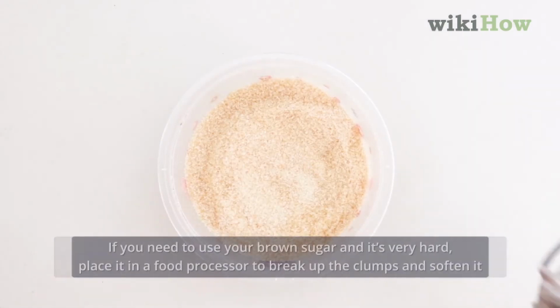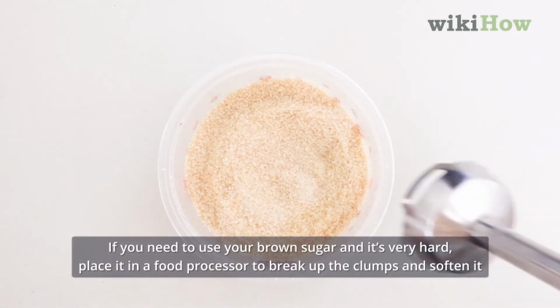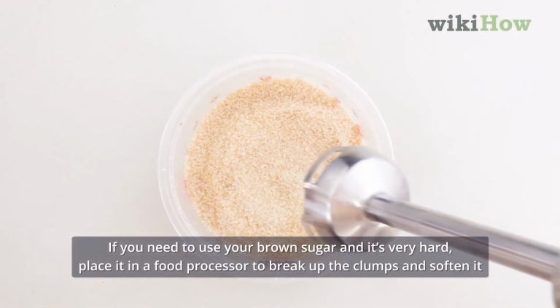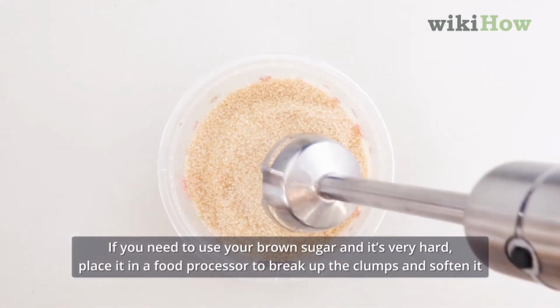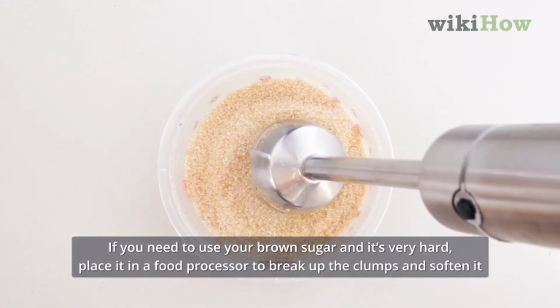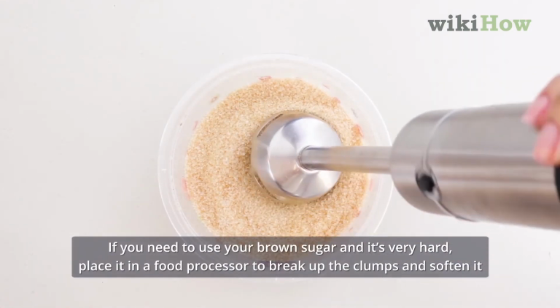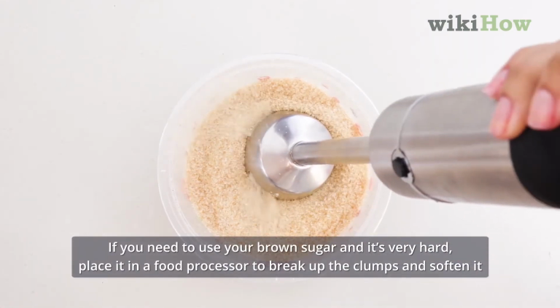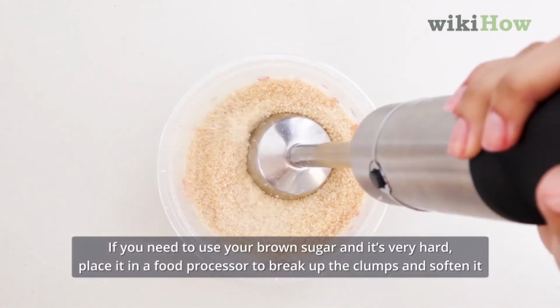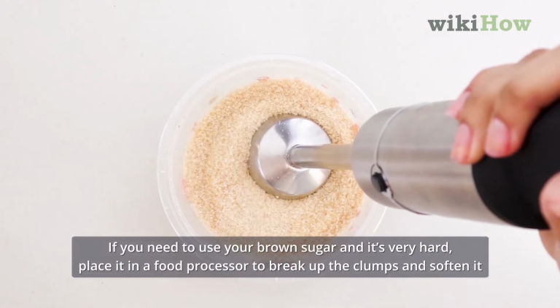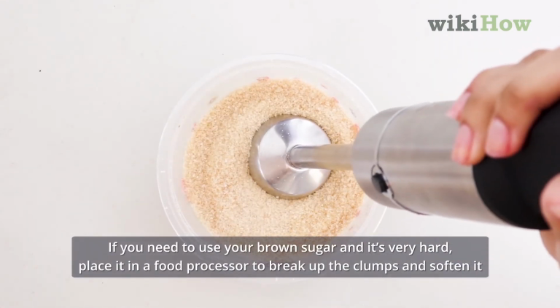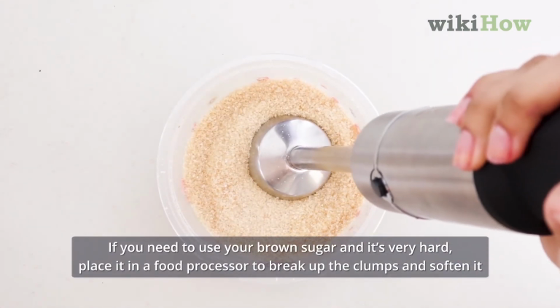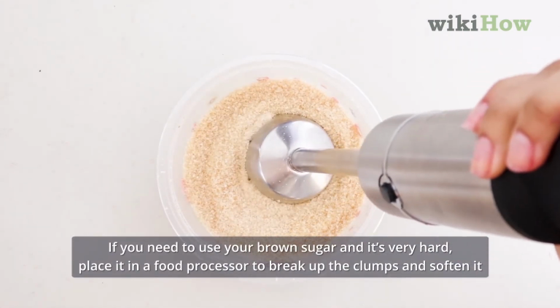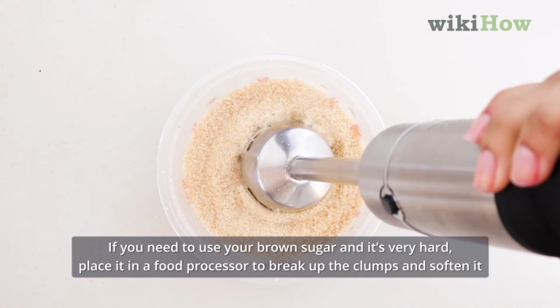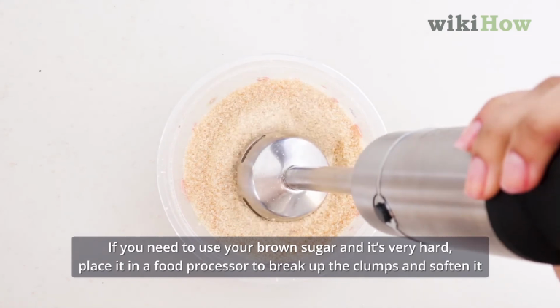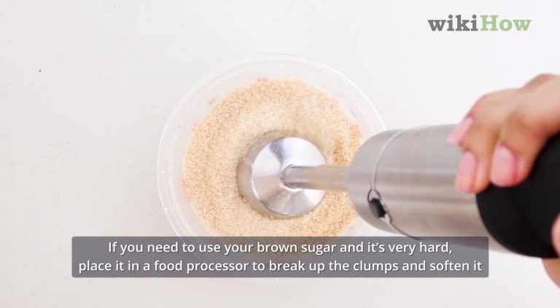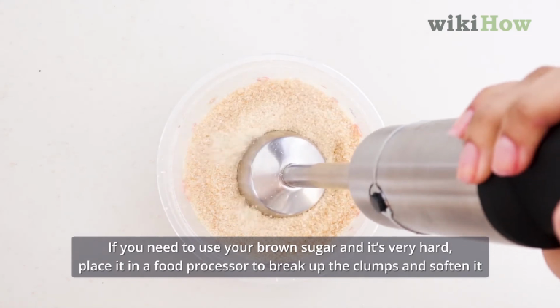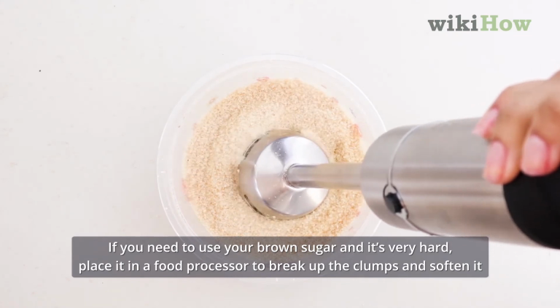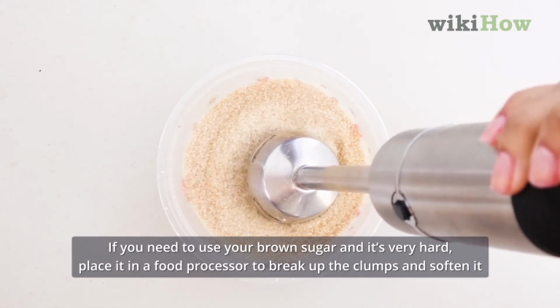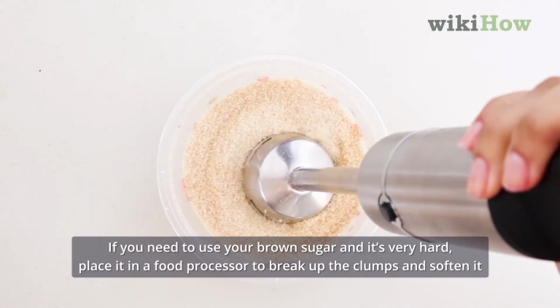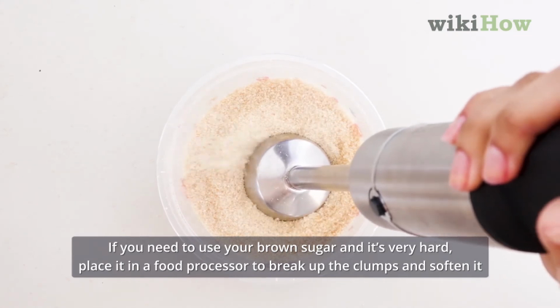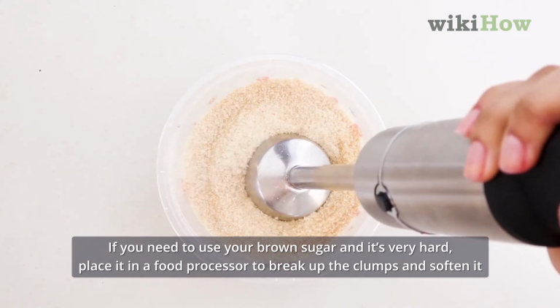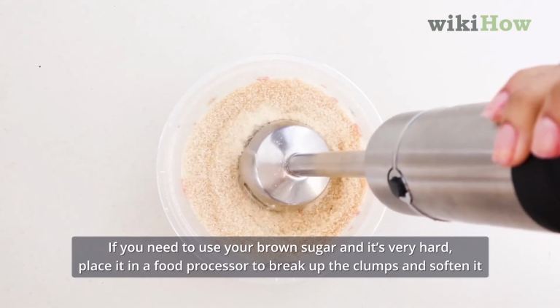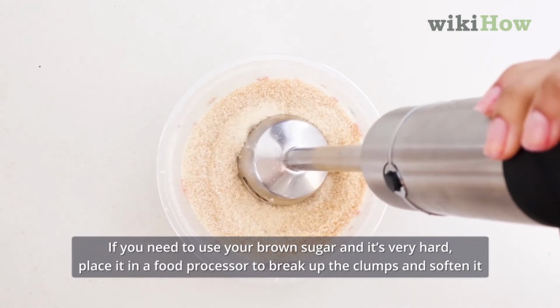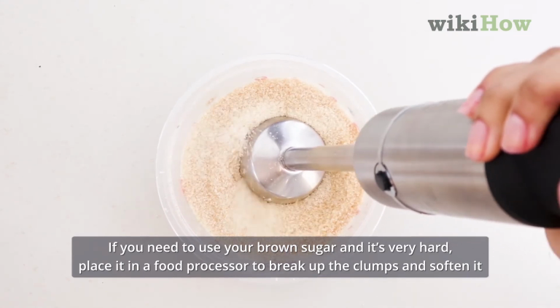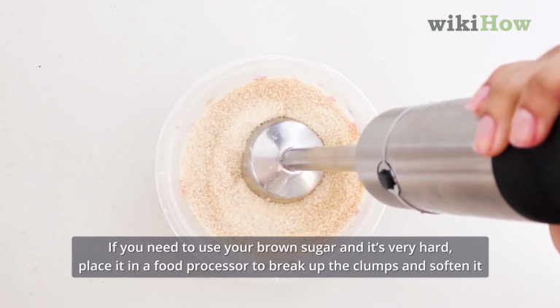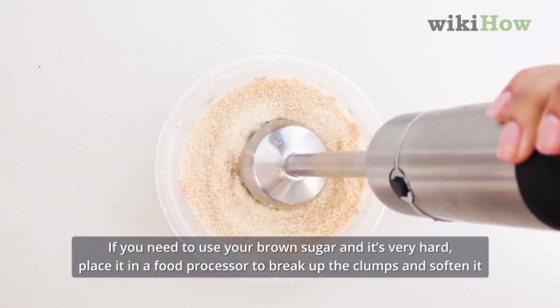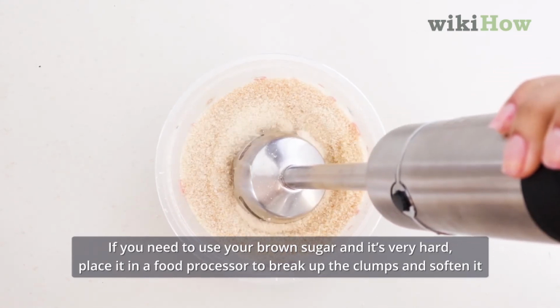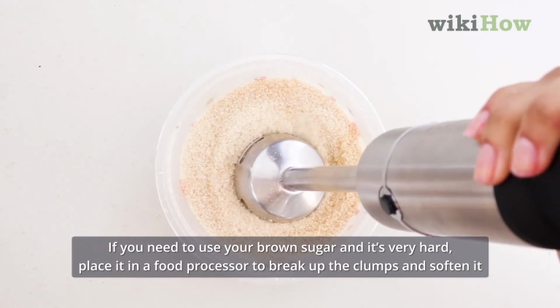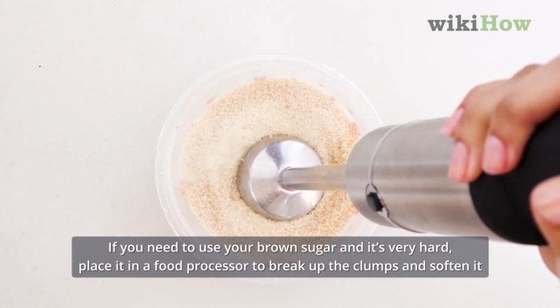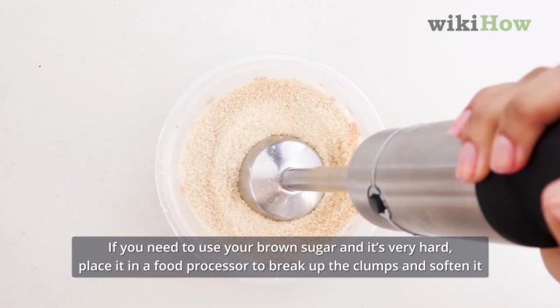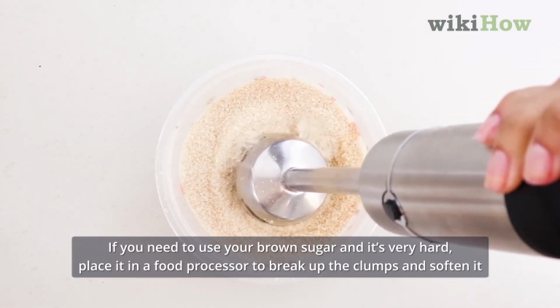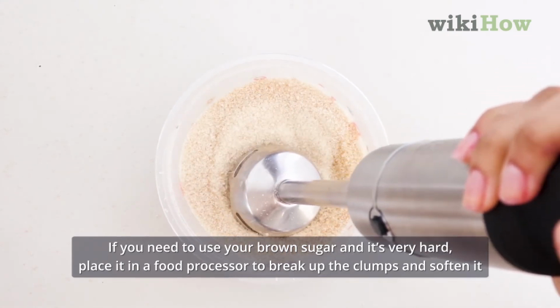If you need to use your brown sugar and it's very hard, place it in a food processor to break up the clumps and soften it.